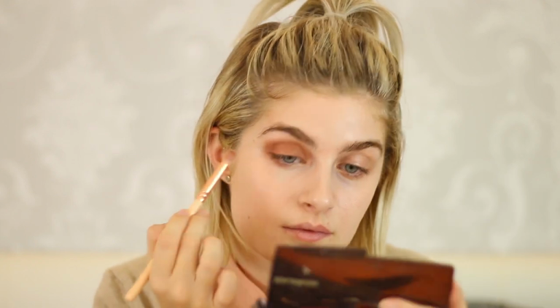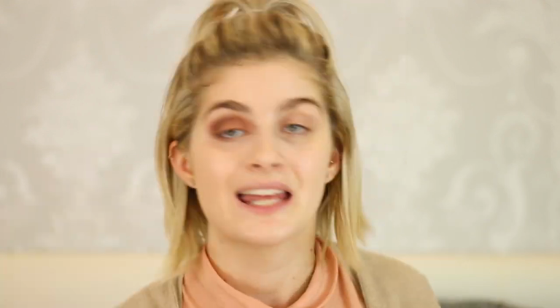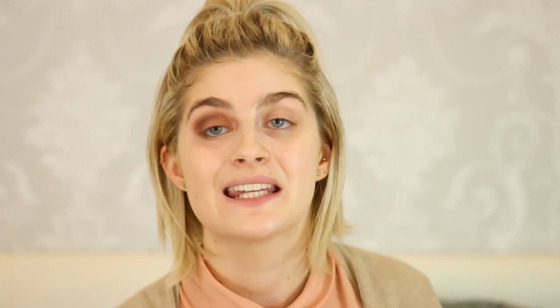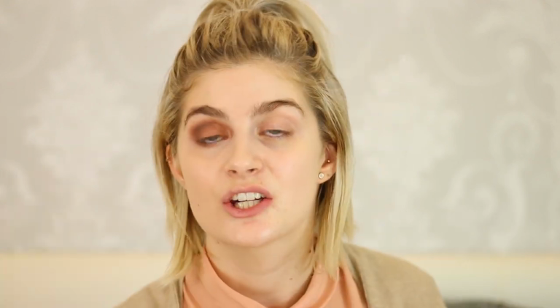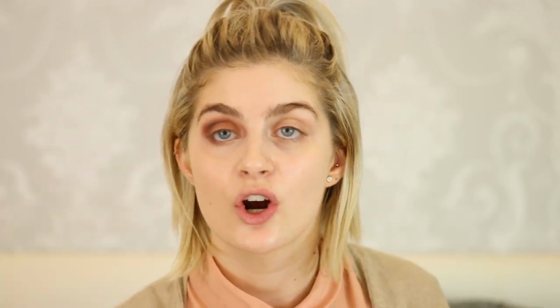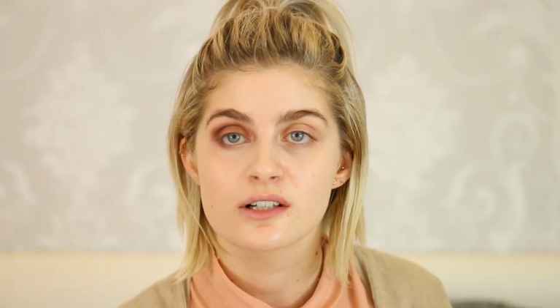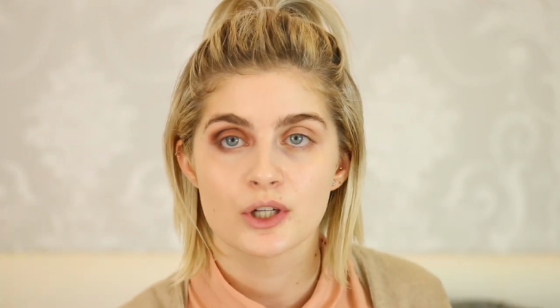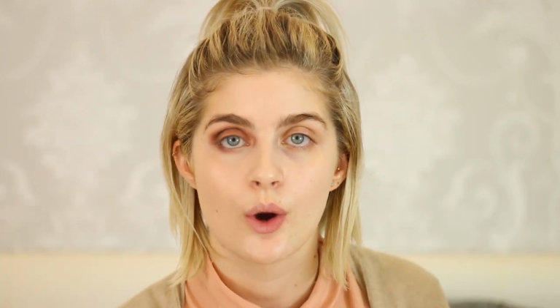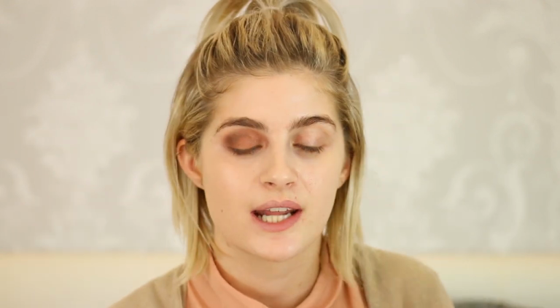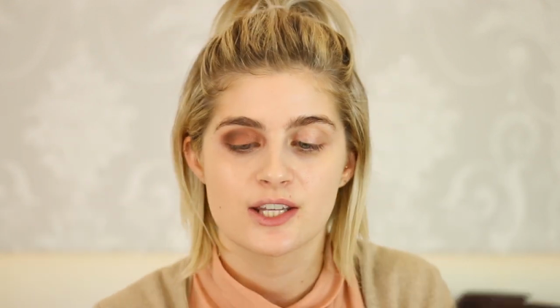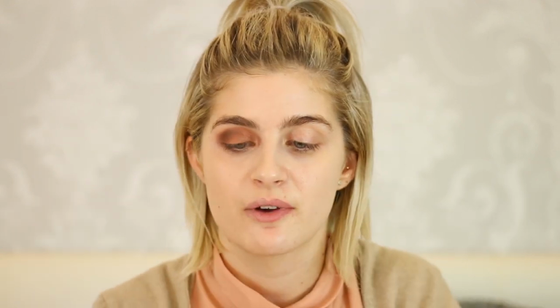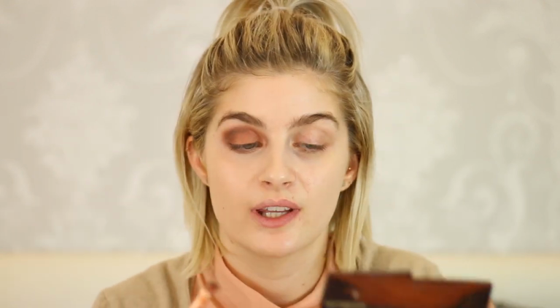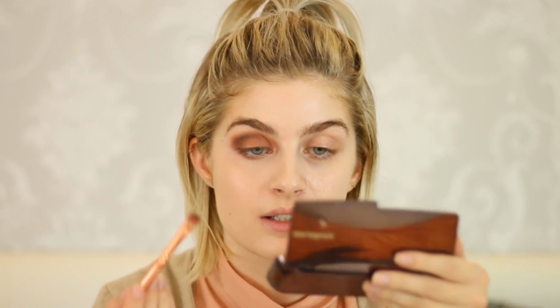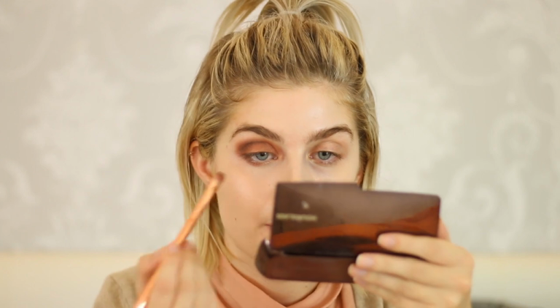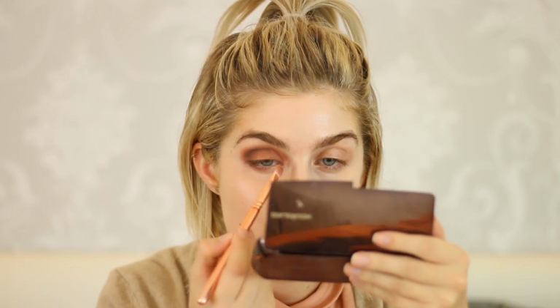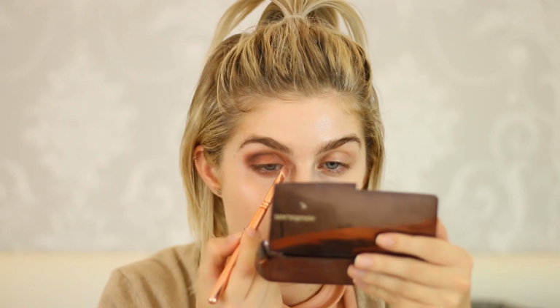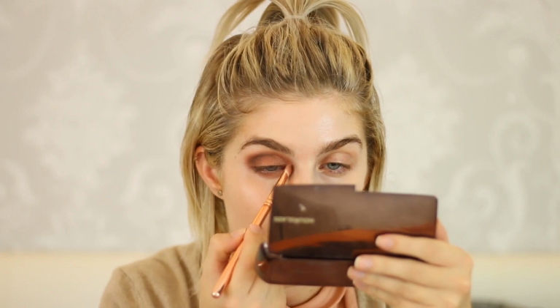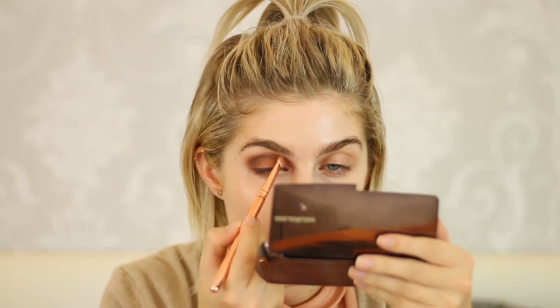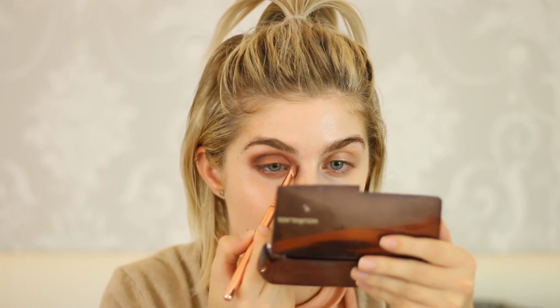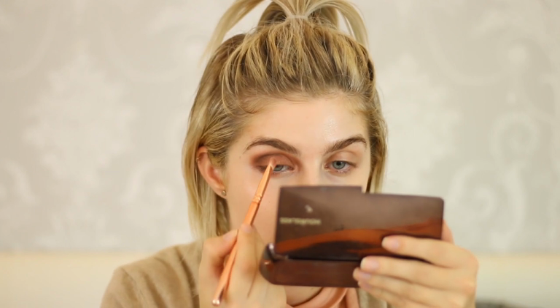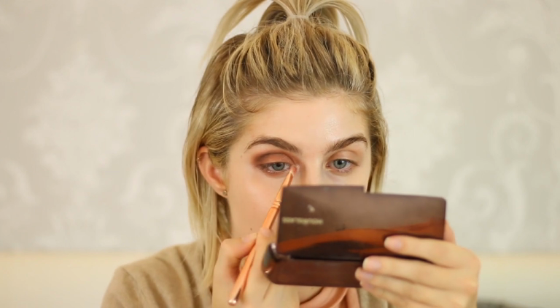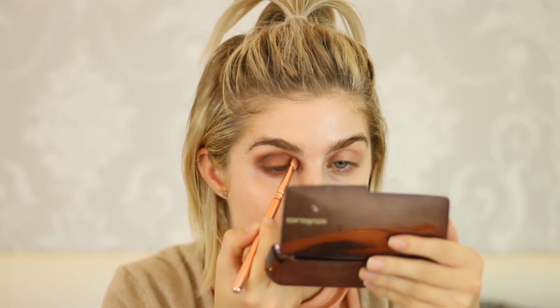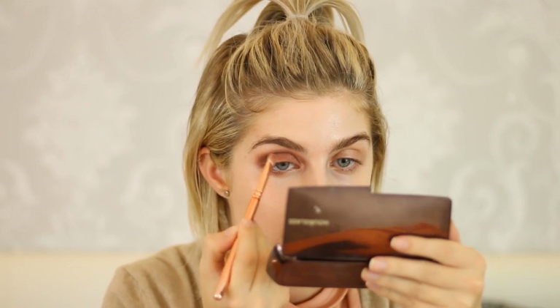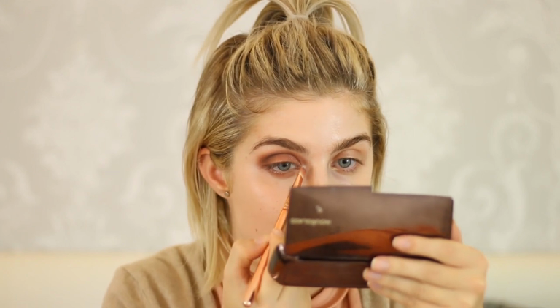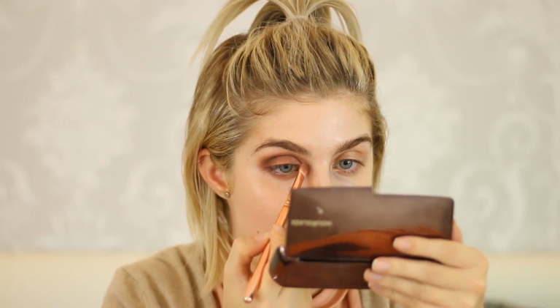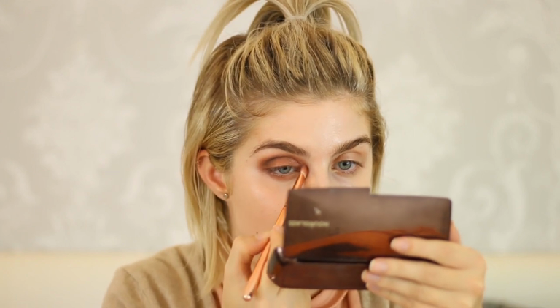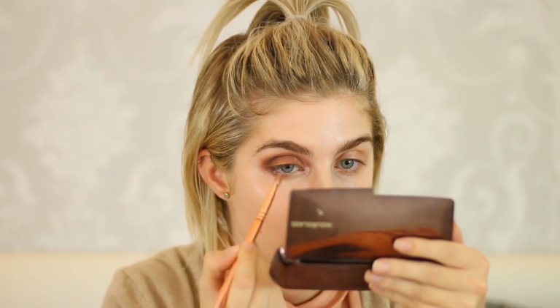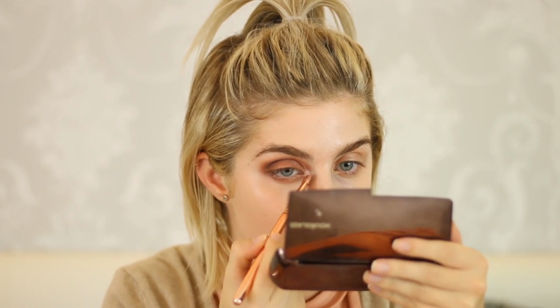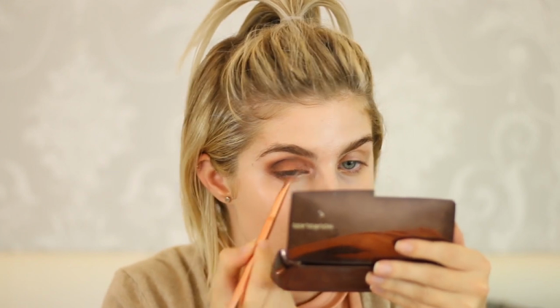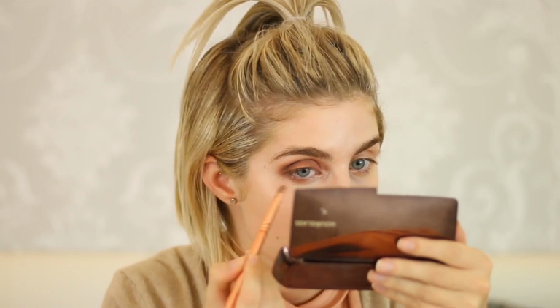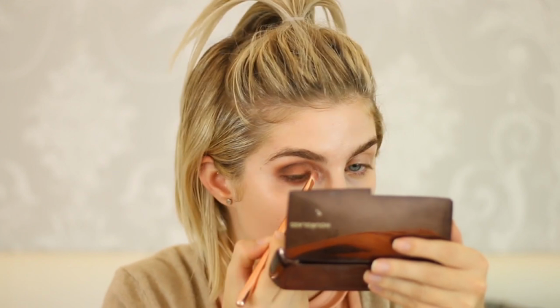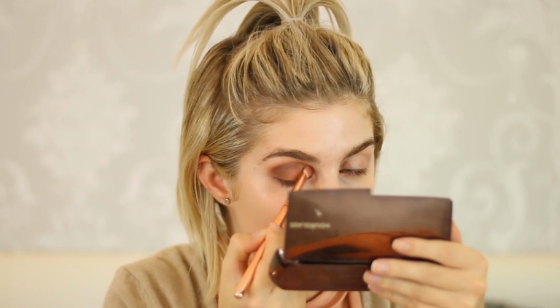In the inner corner I'm gonna go with Anastasia Beverly Hills Pink Champagne just to give a little bit of sparkle.